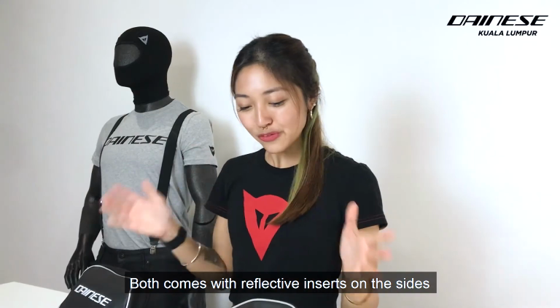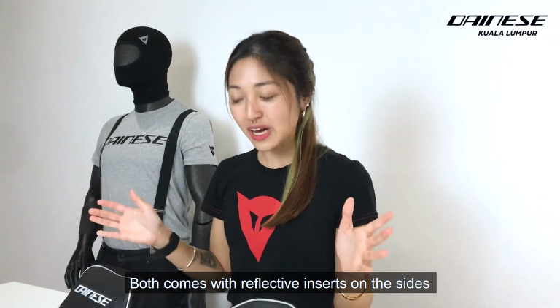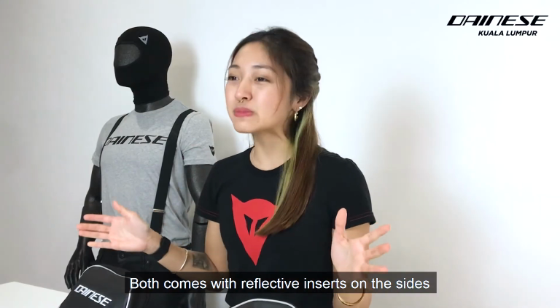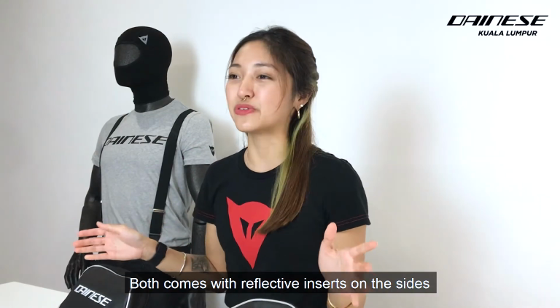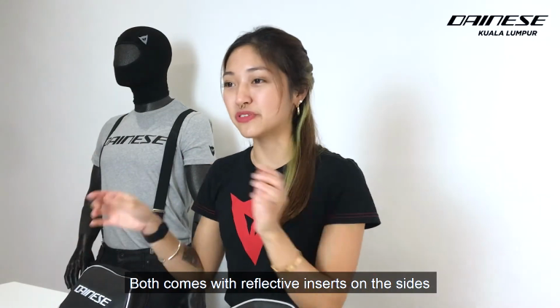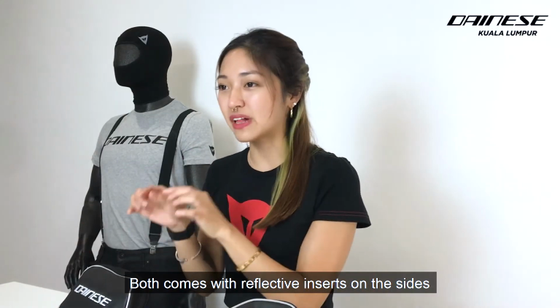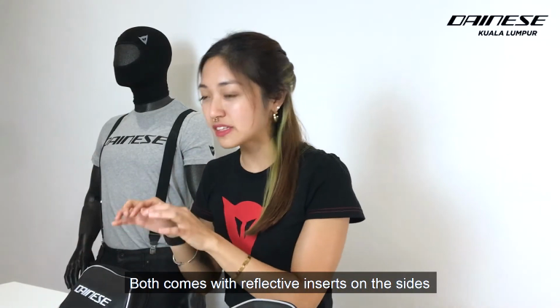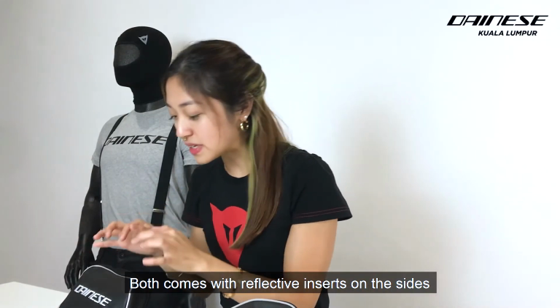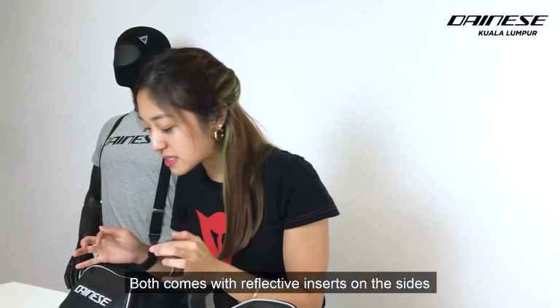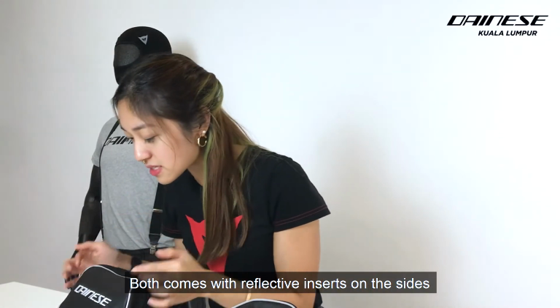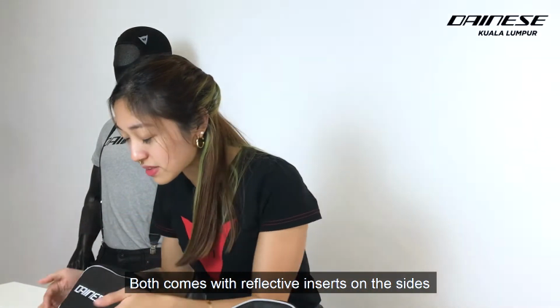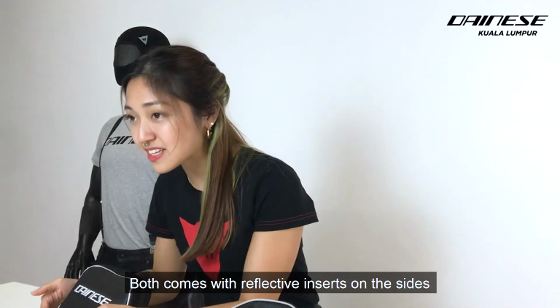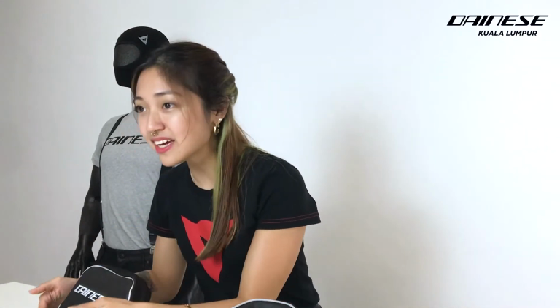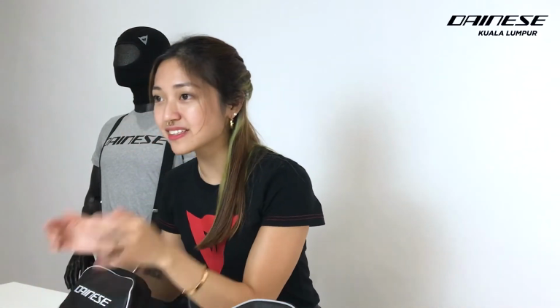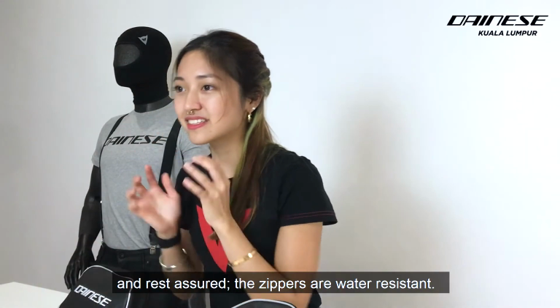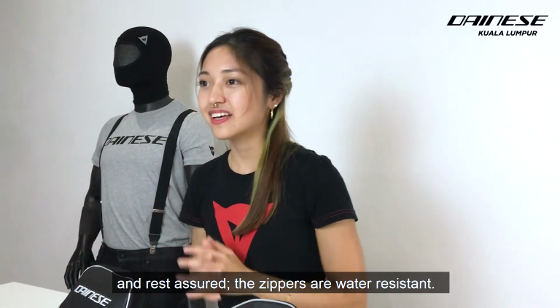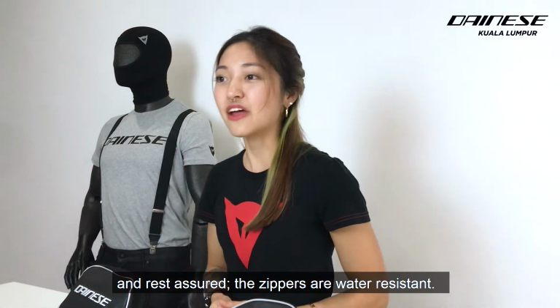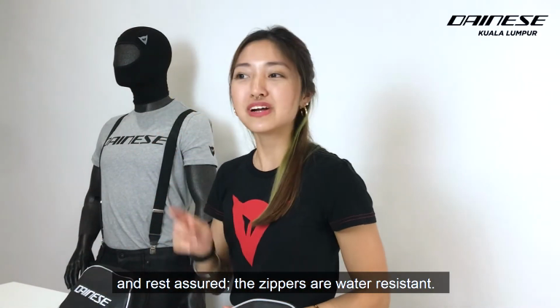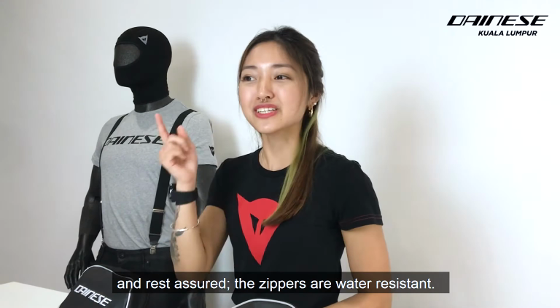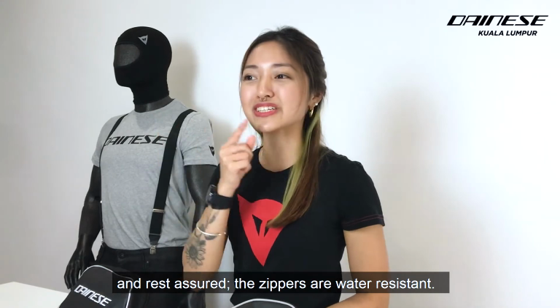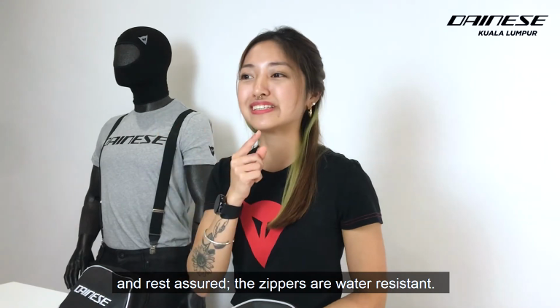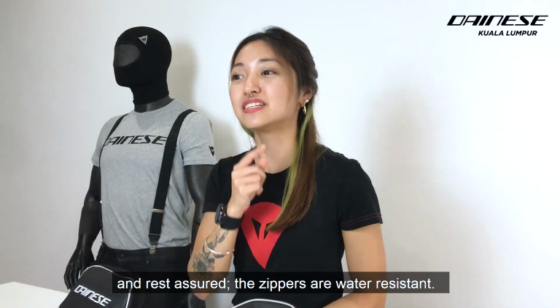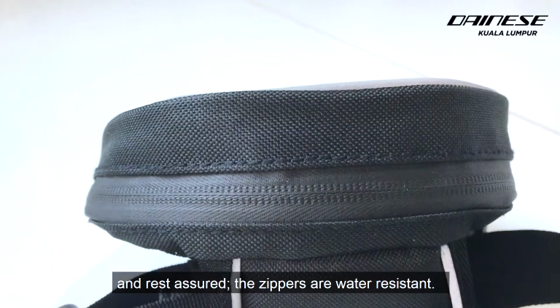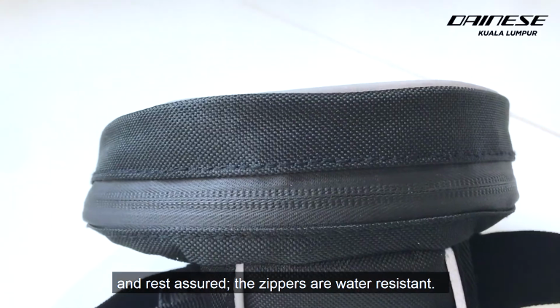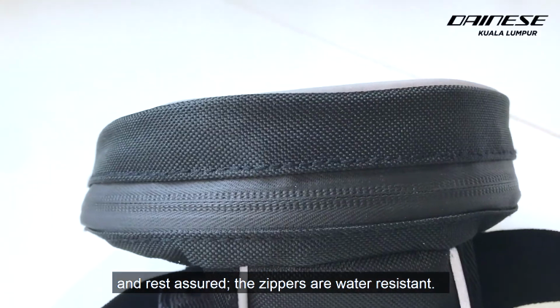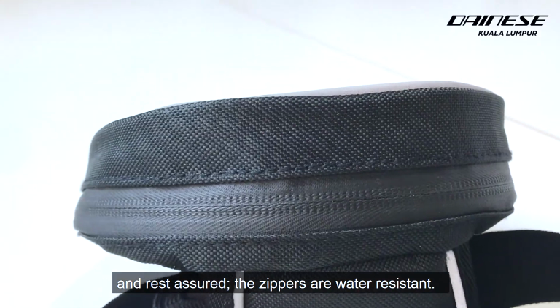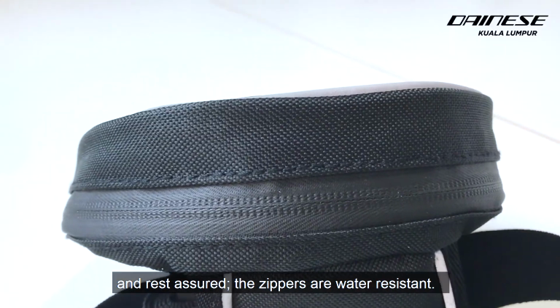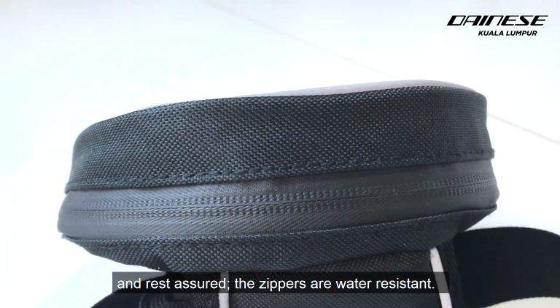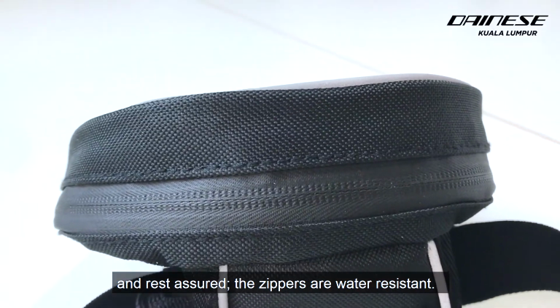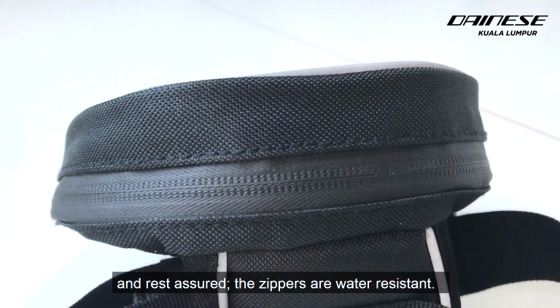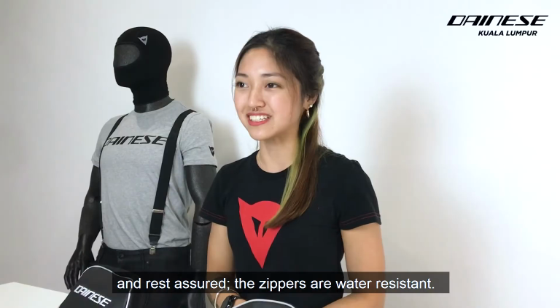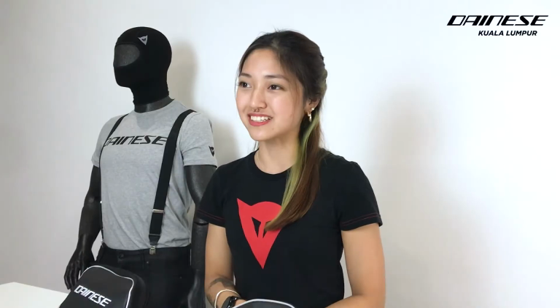Both come with reflective inserts on the sides. And rest assured, the zippers are water resistant.